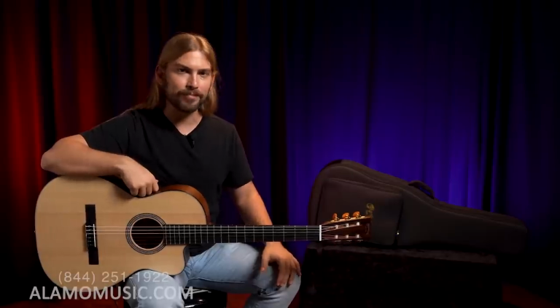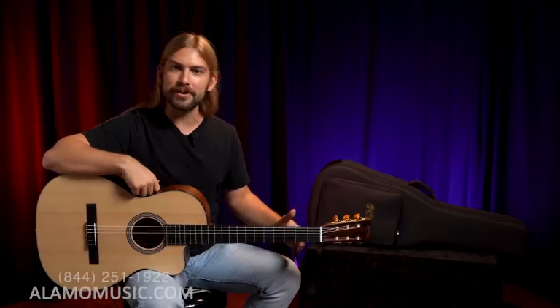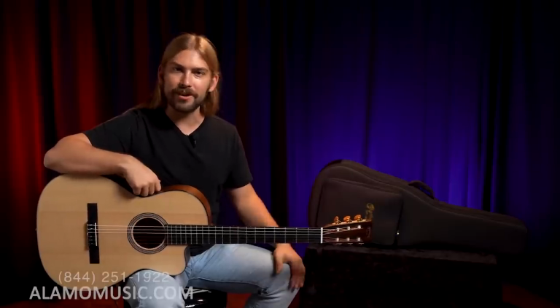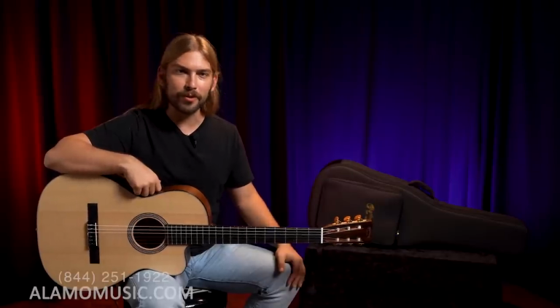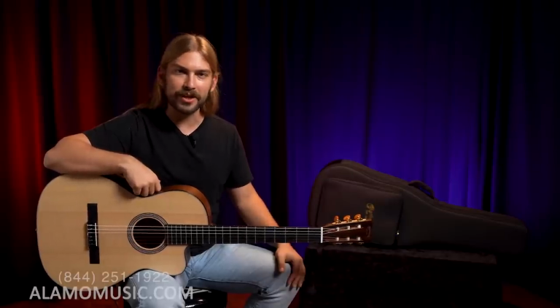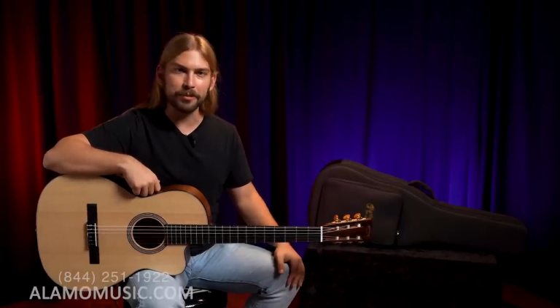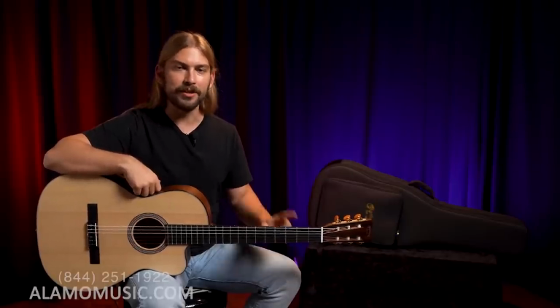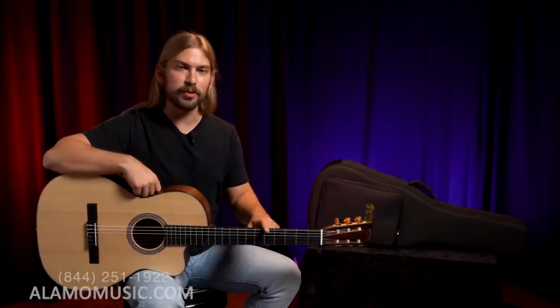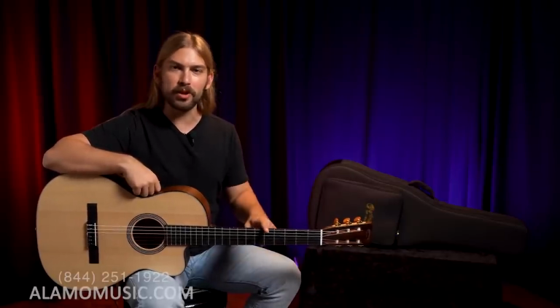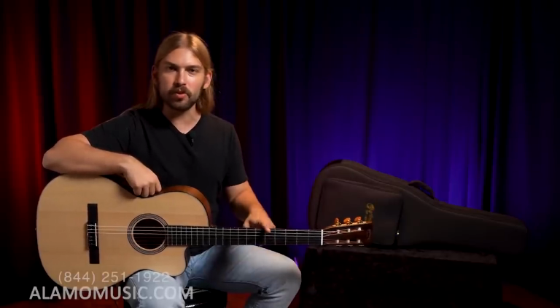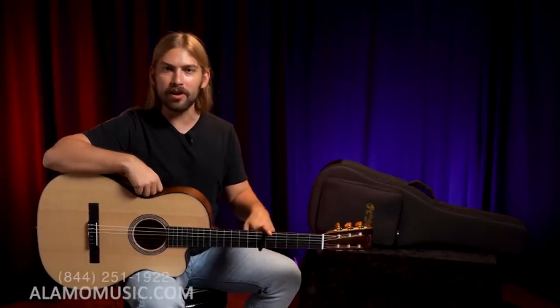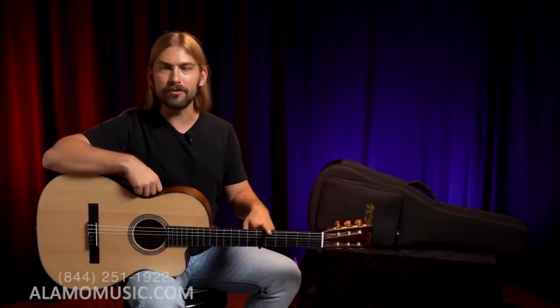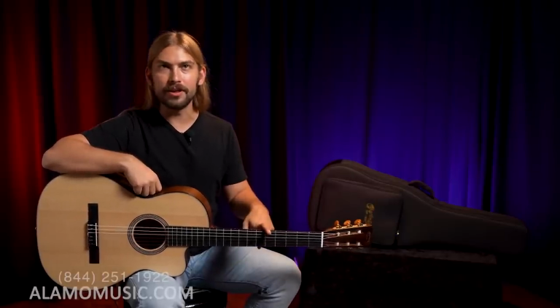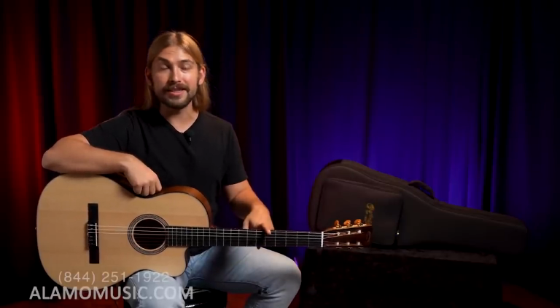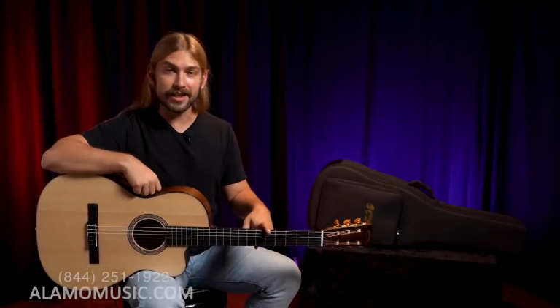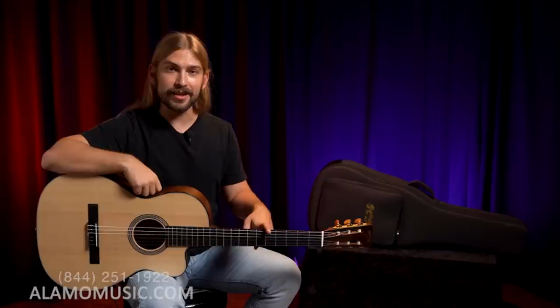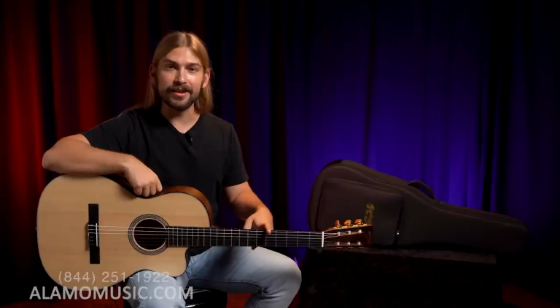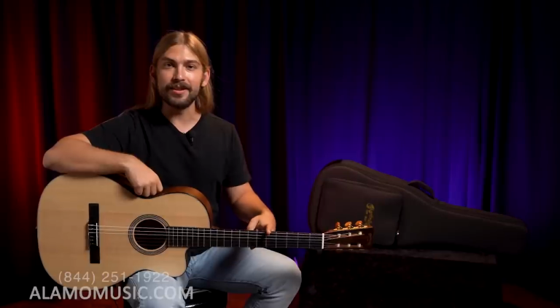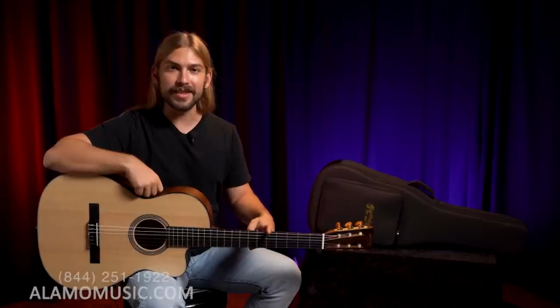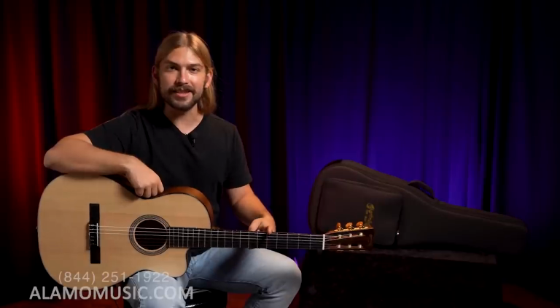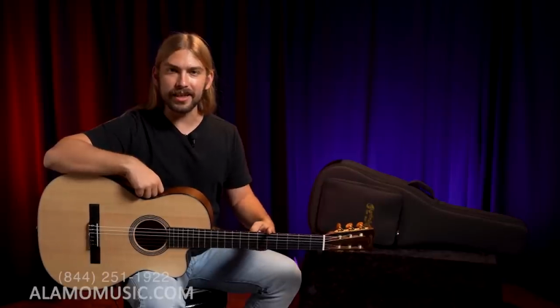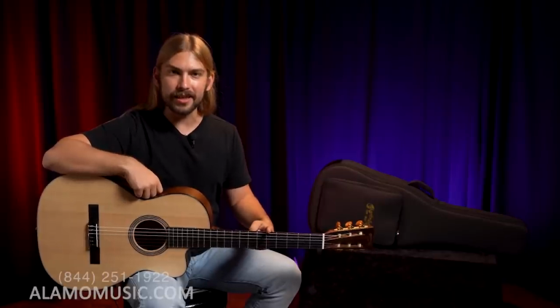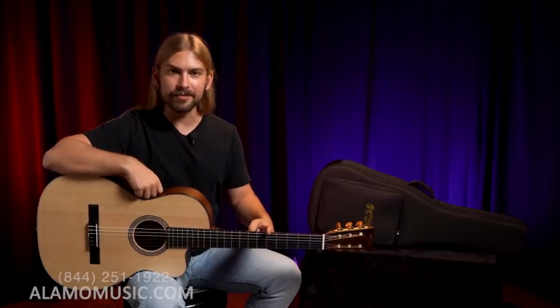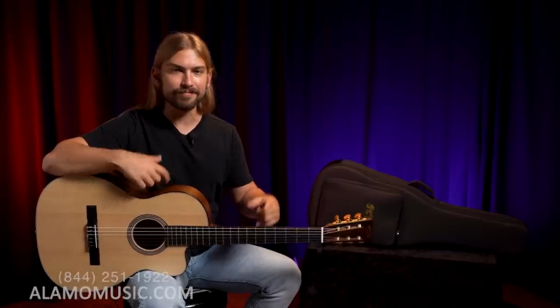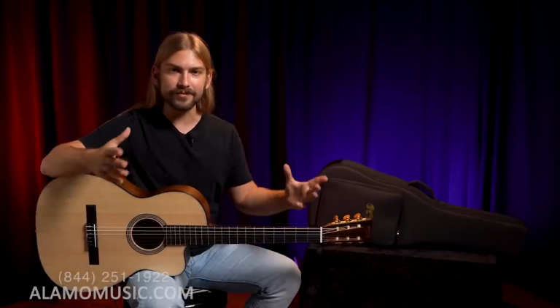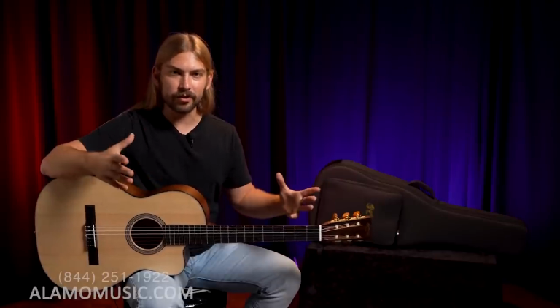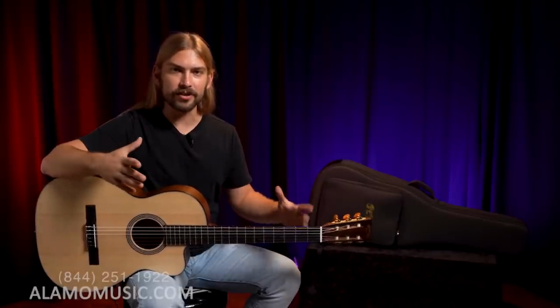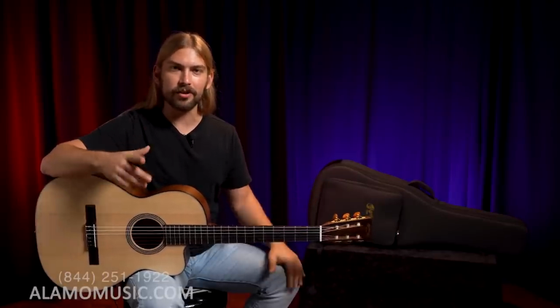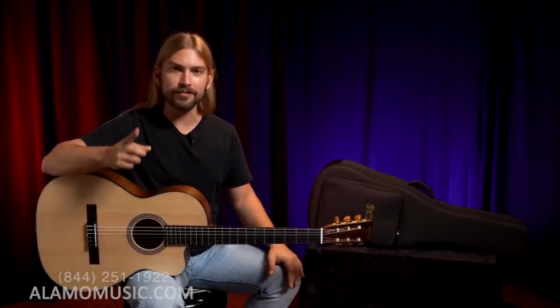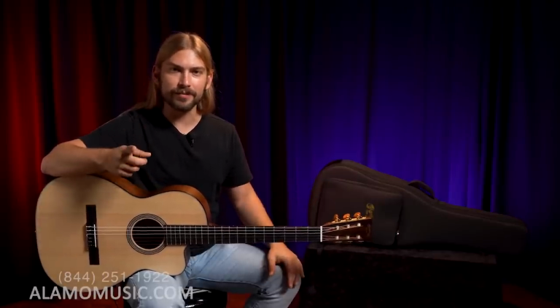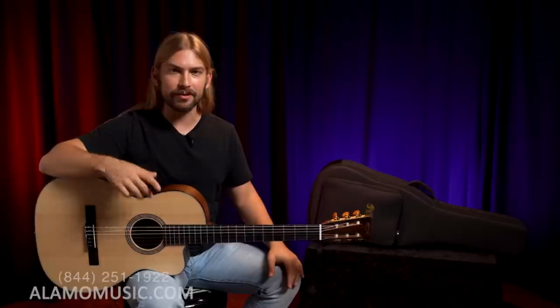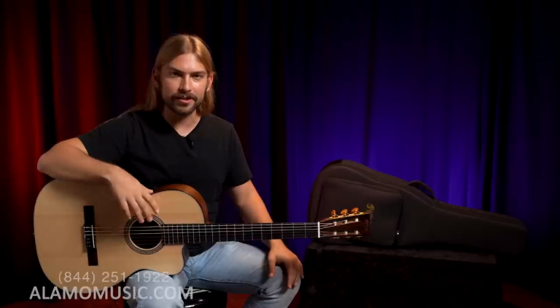I'm going to say it one more time: the Triple O C1216E. It's a great guitar. Have a listen.